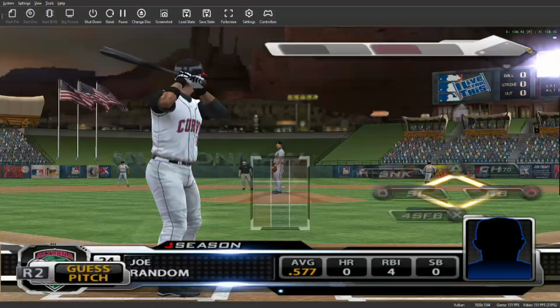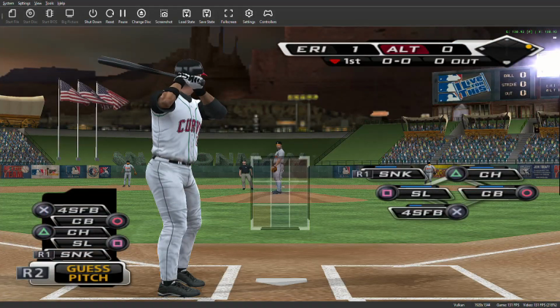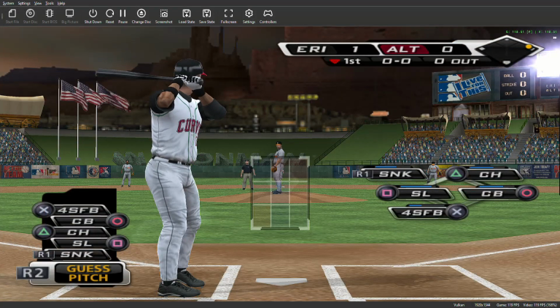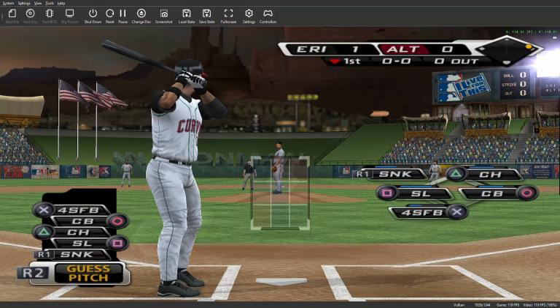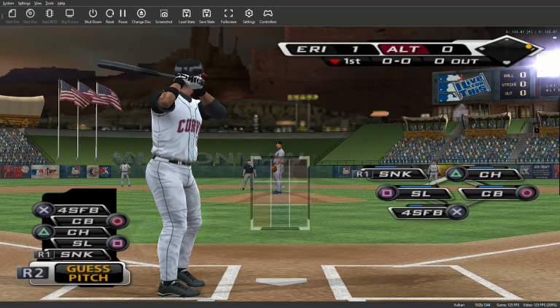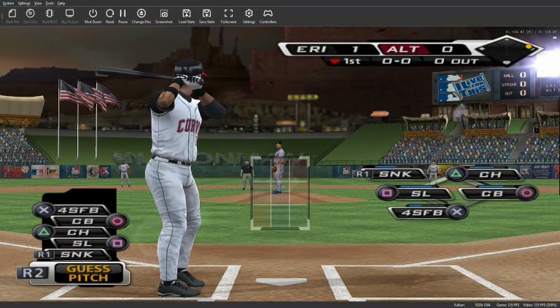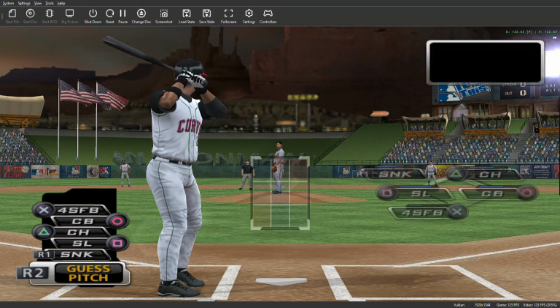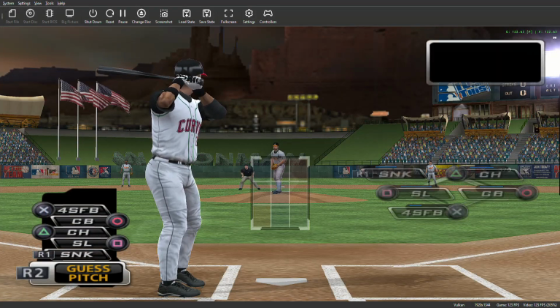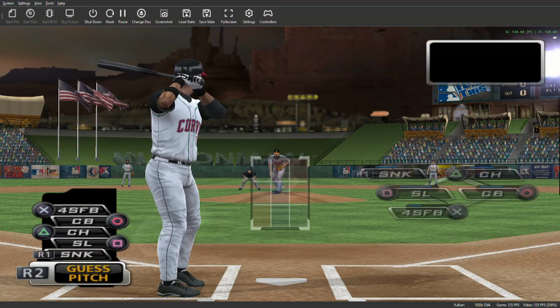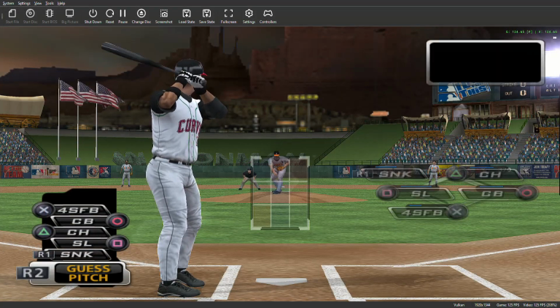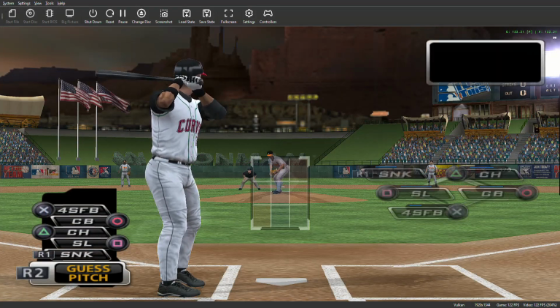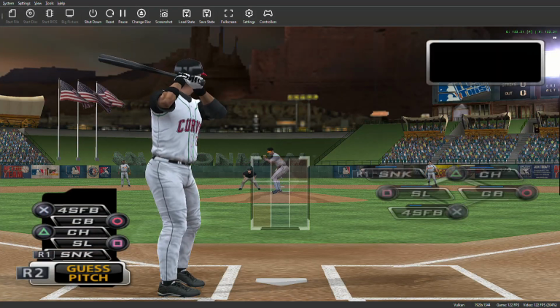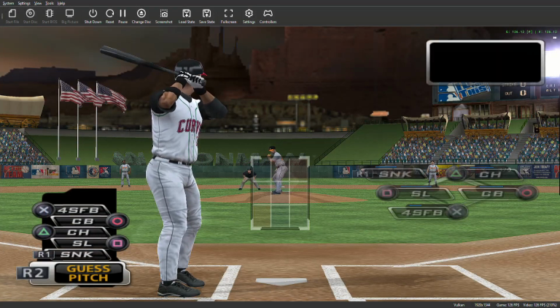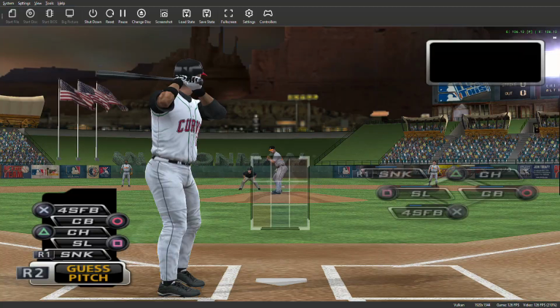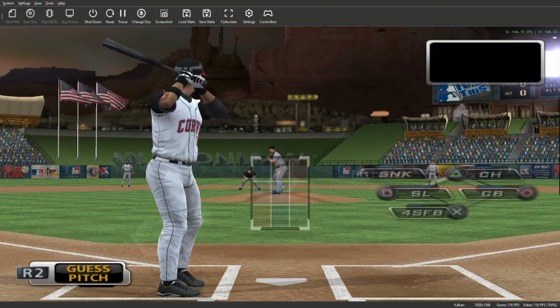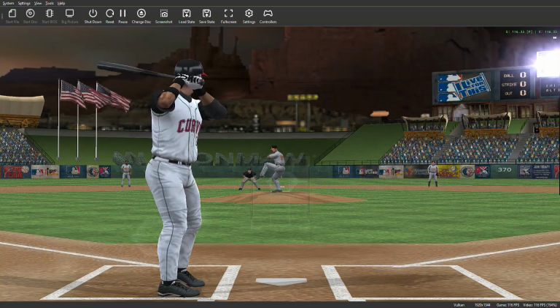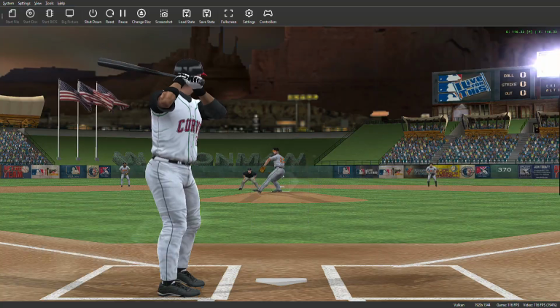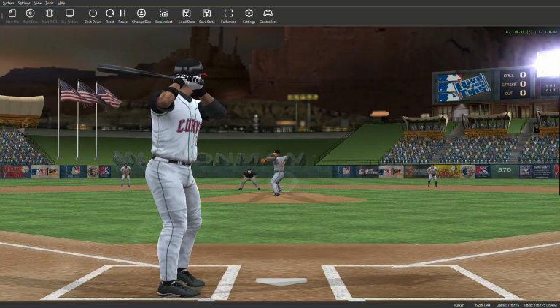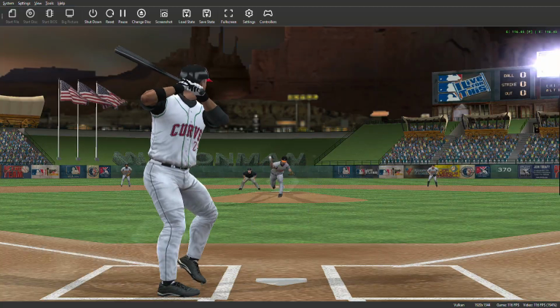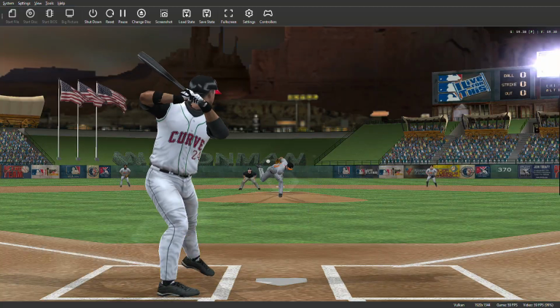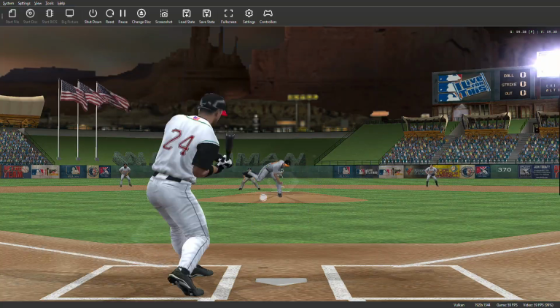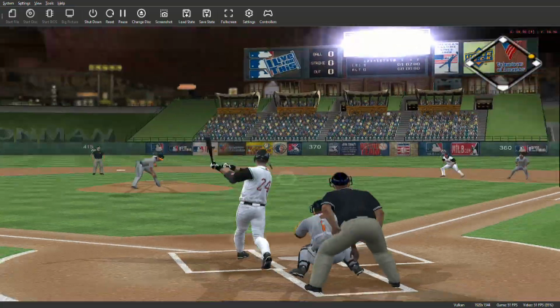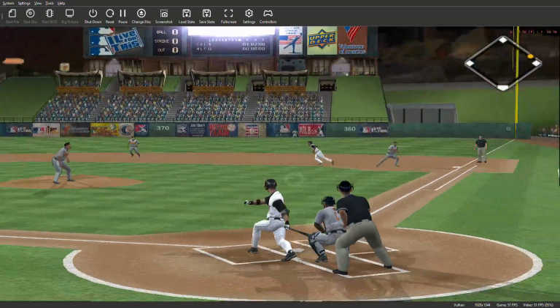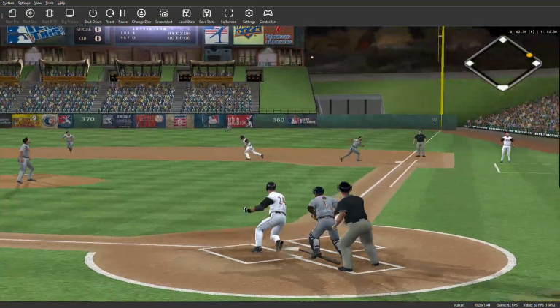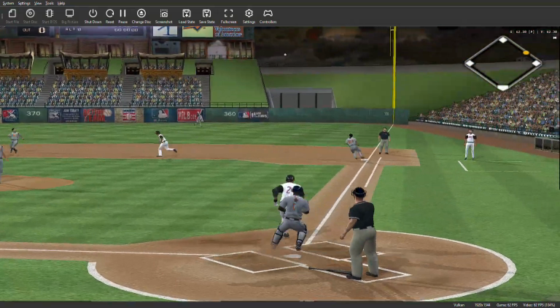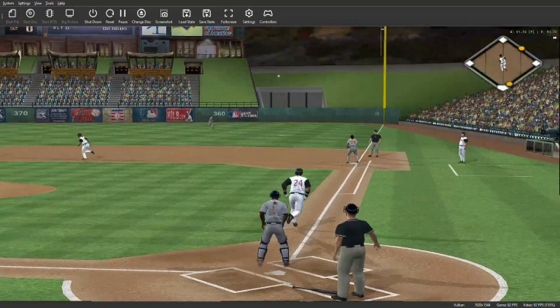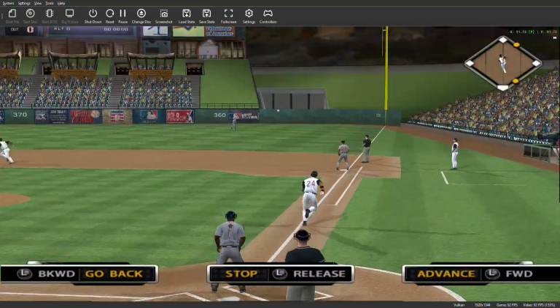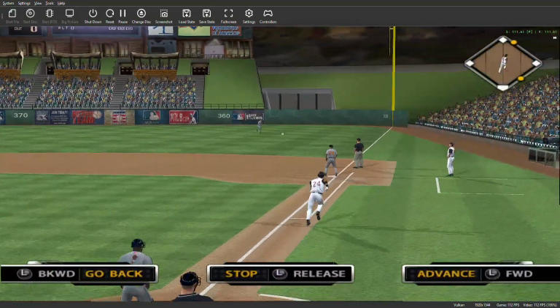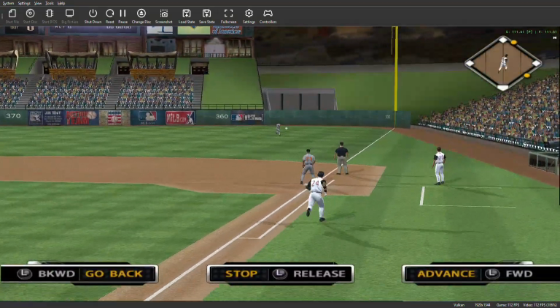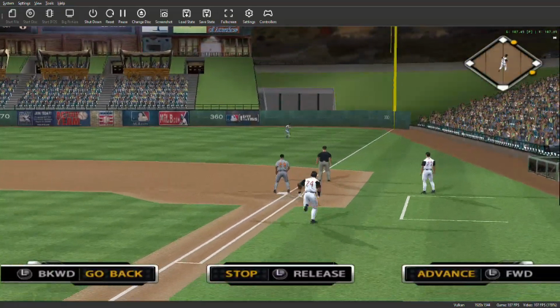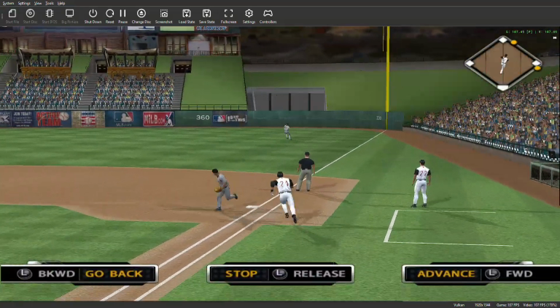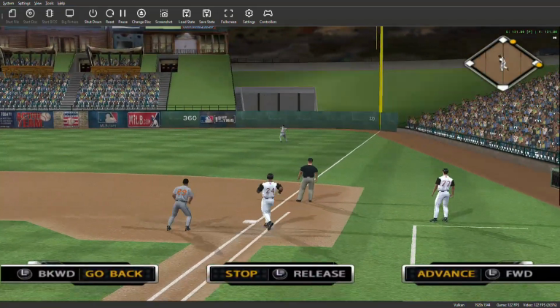Number 24 will stand in, looking to extend his modest six-game hitting streak. Swing and a sinking line drive to right field, and that's in there — base hit.